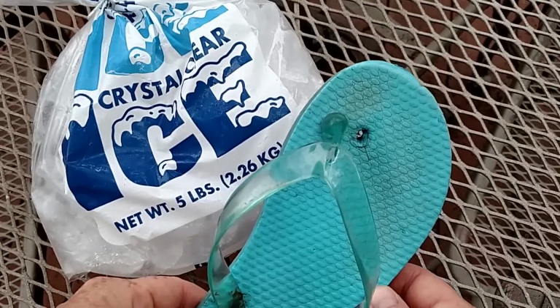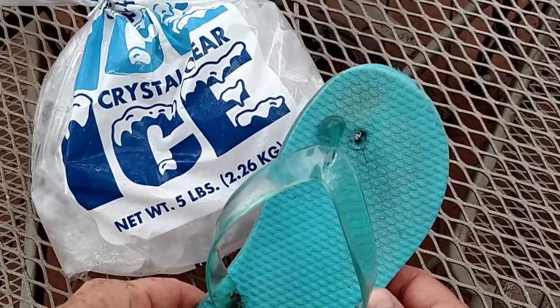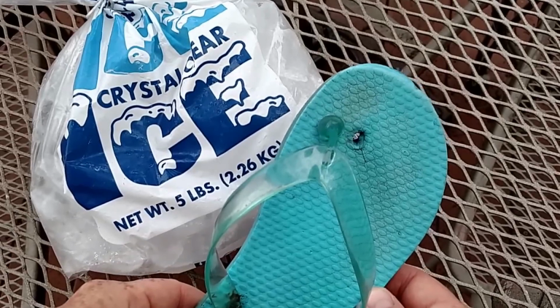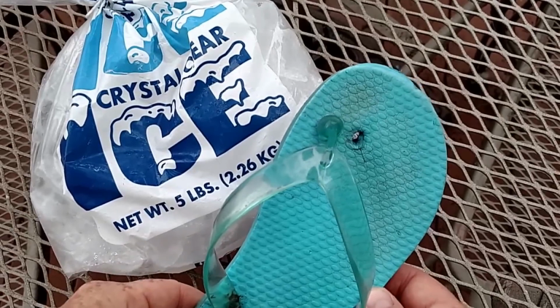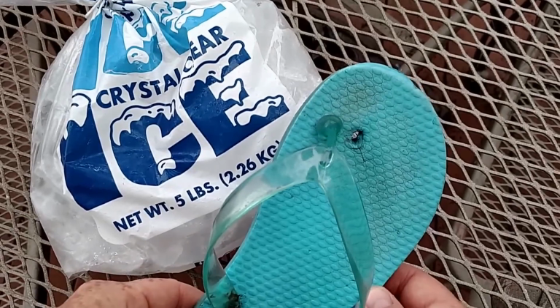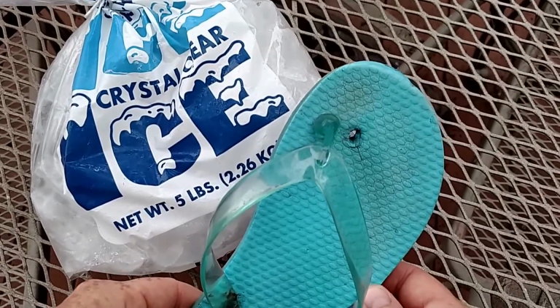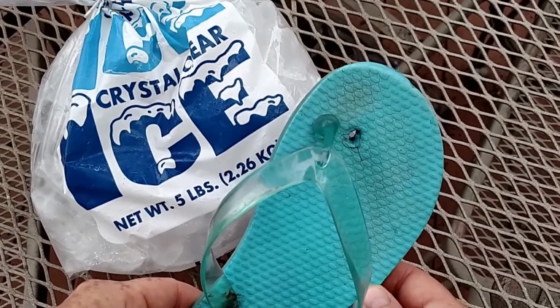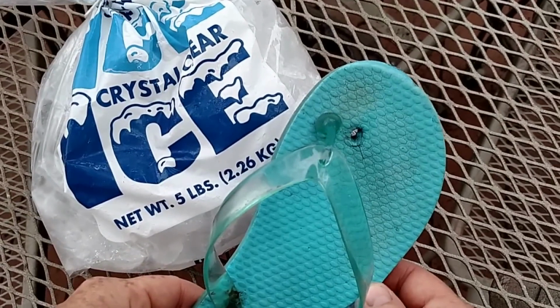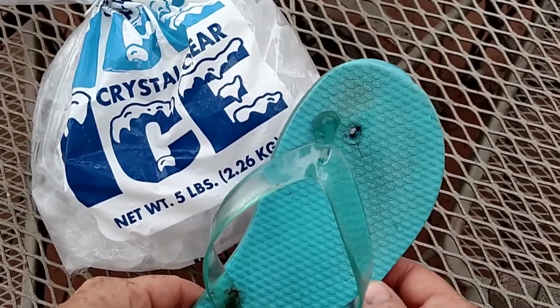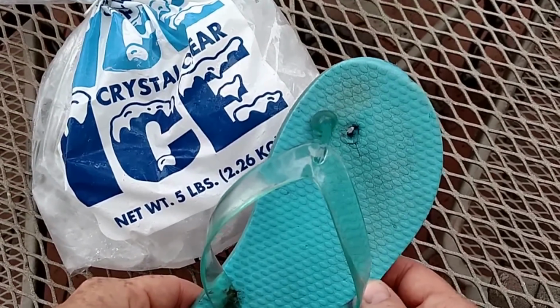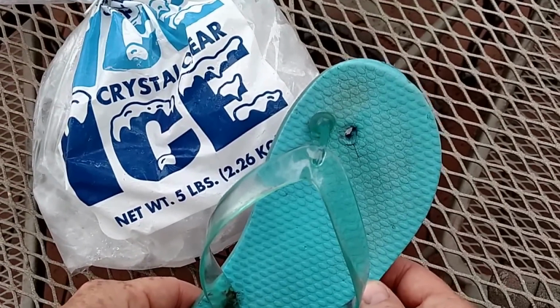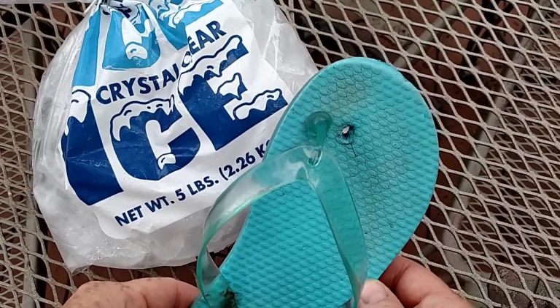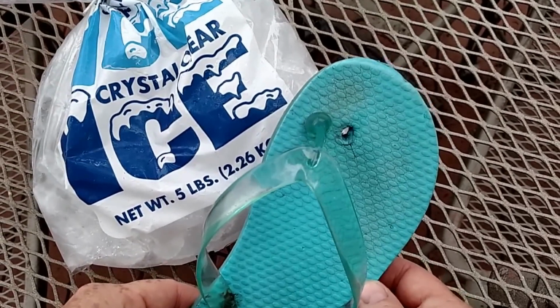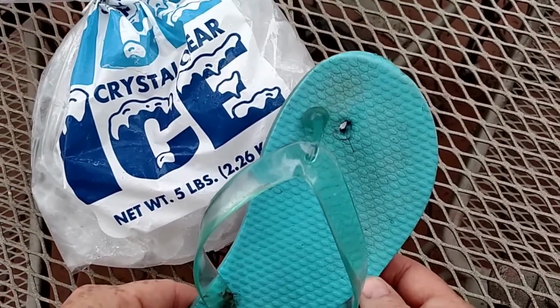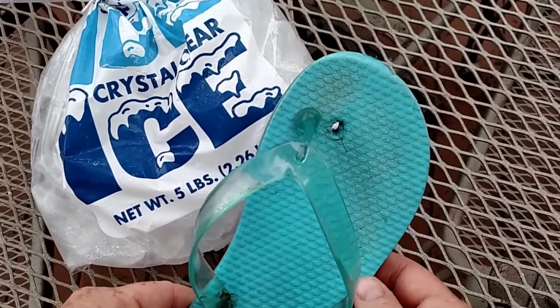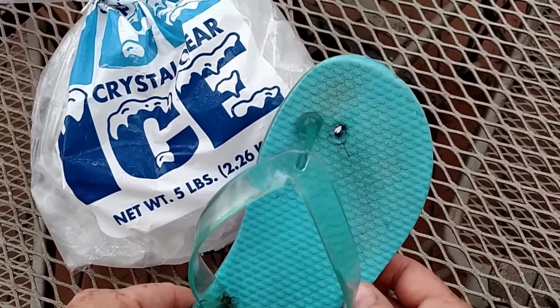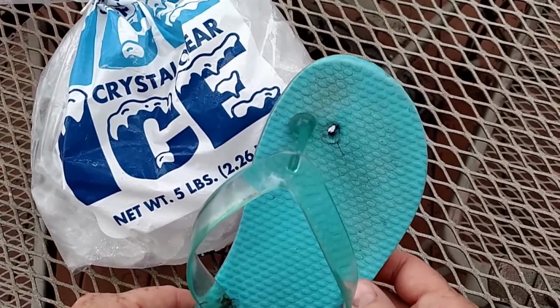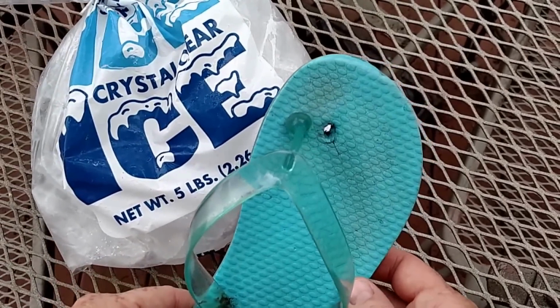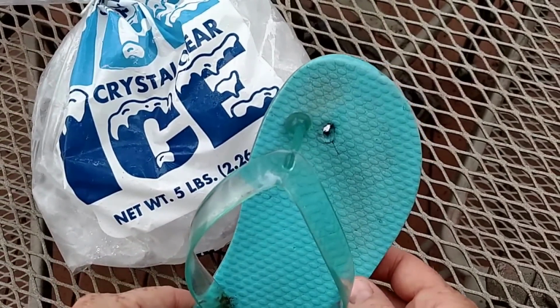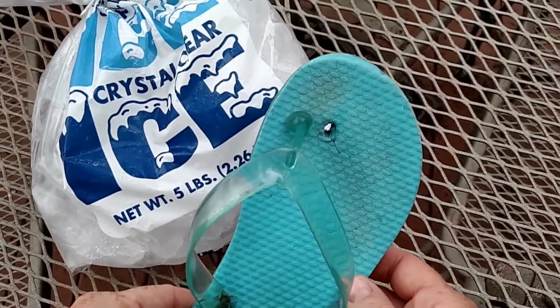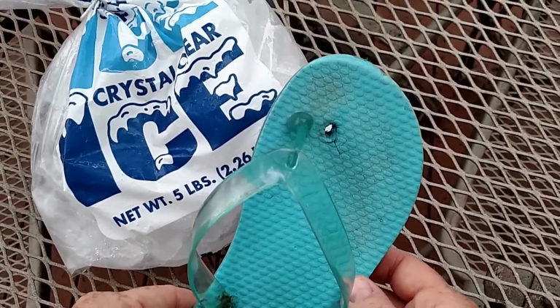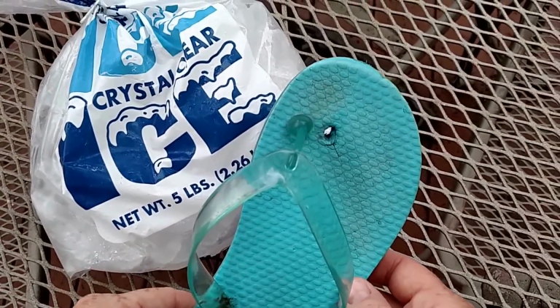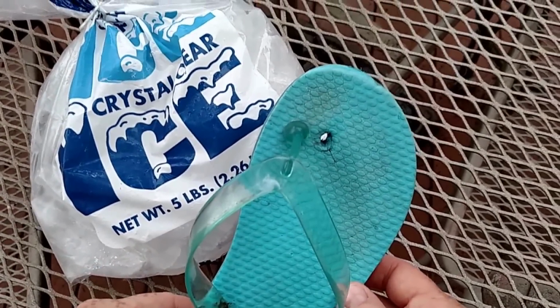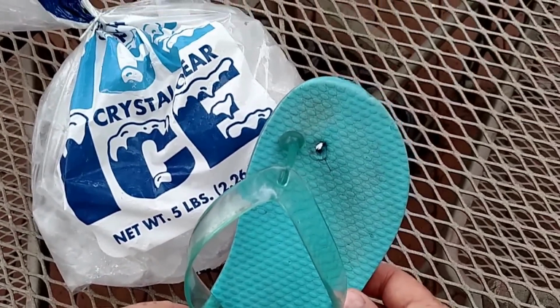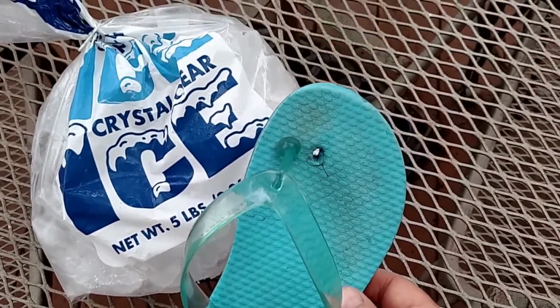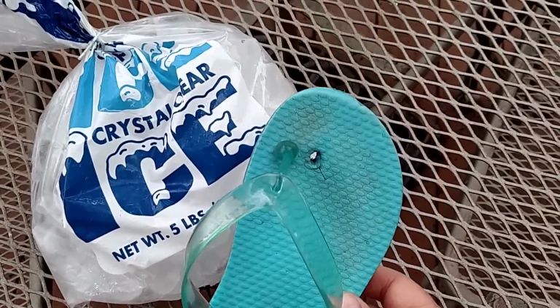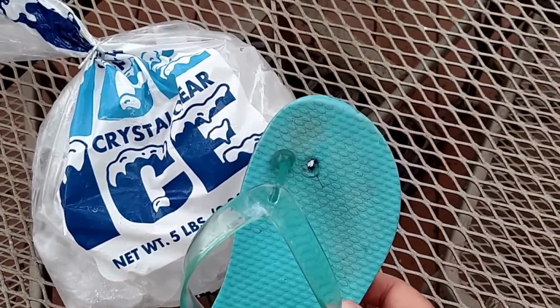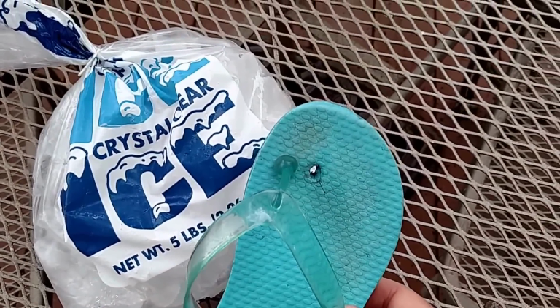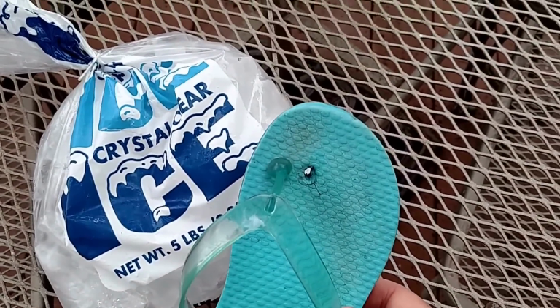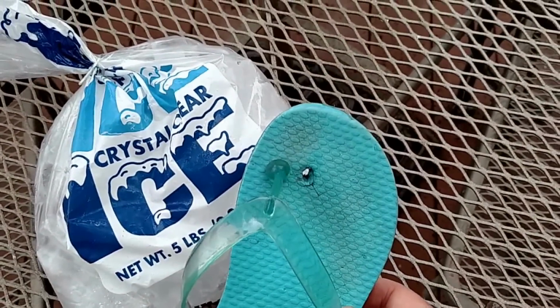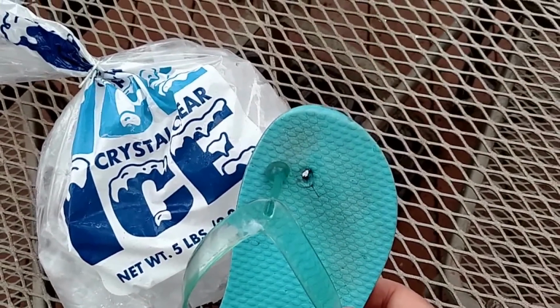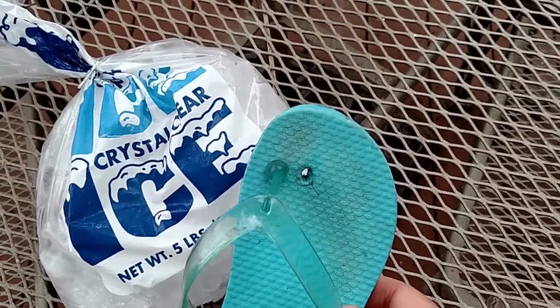Hey everybody, good morning, it's Bonnie with Mom's Lifesavers. I just wanted to show something to you that I thought was really cool.